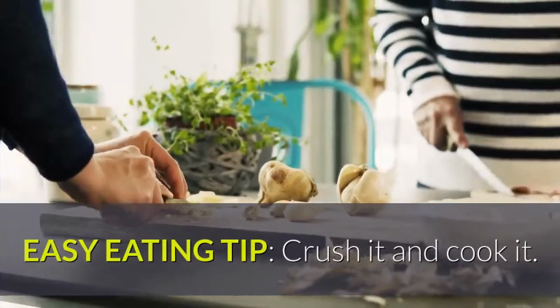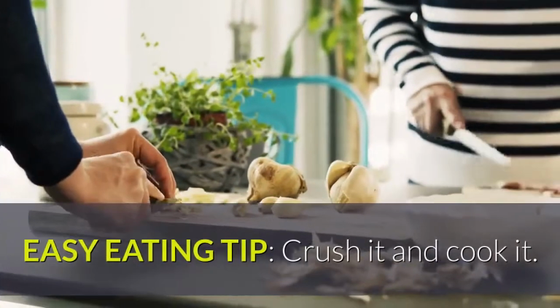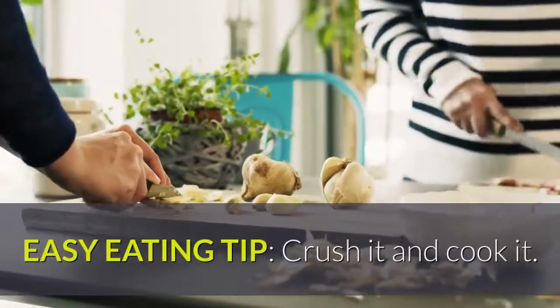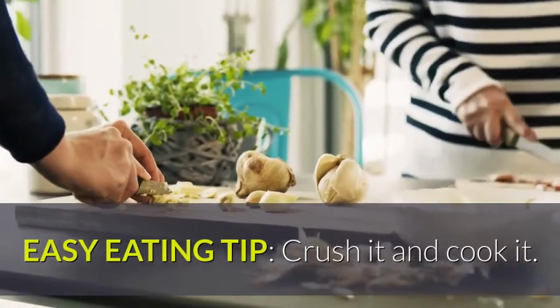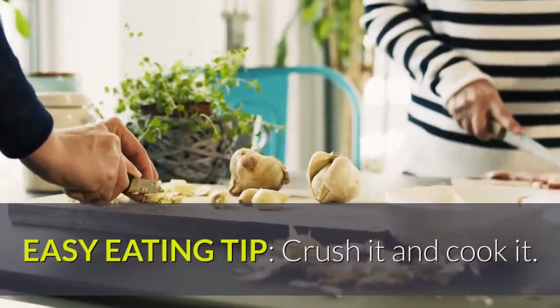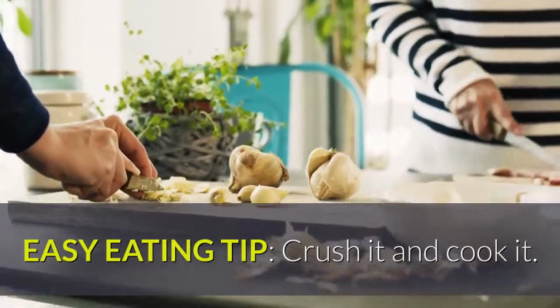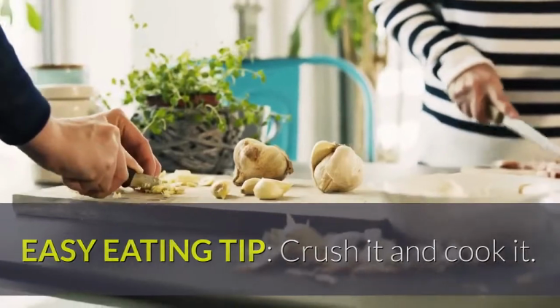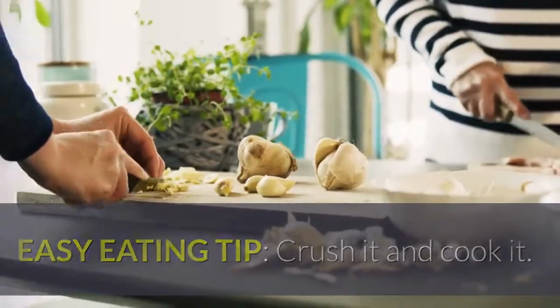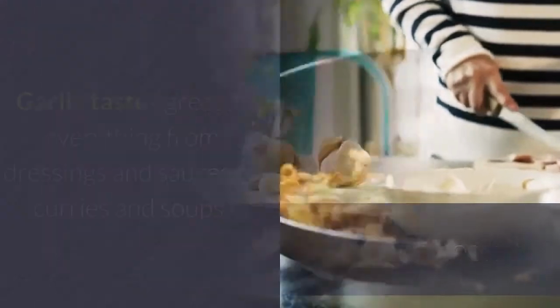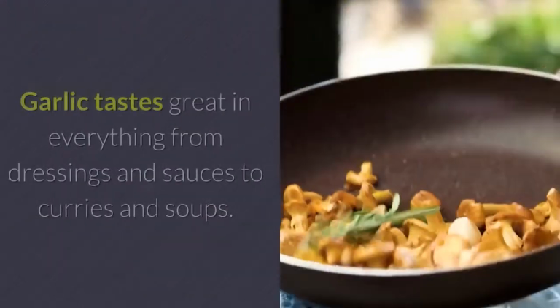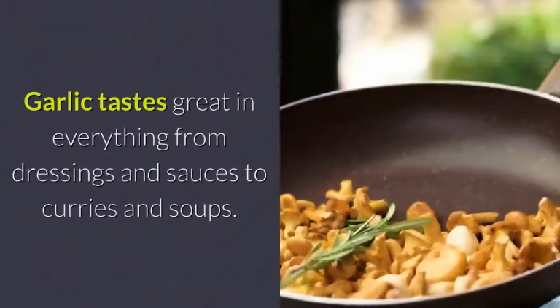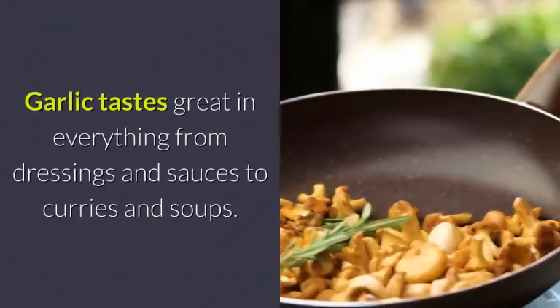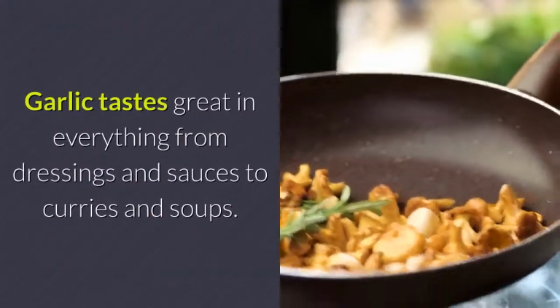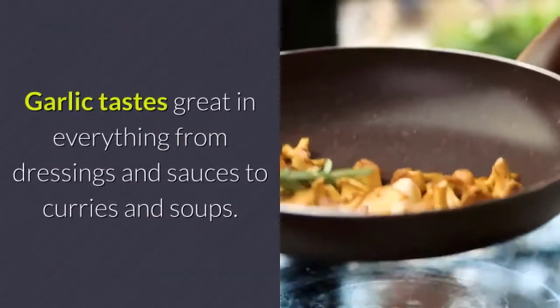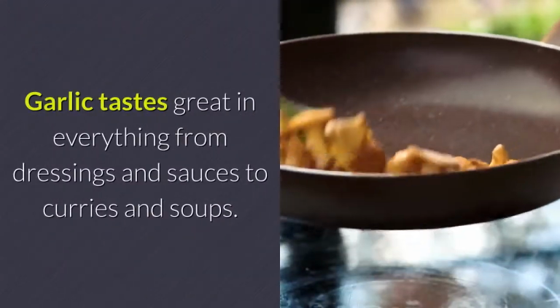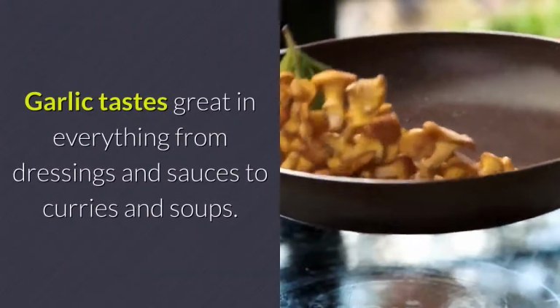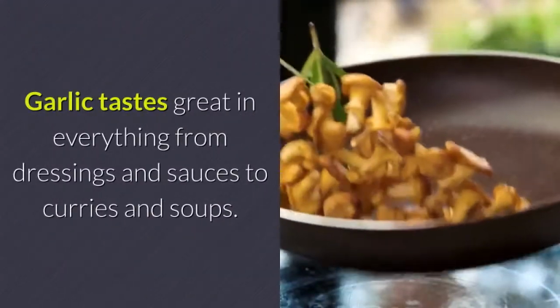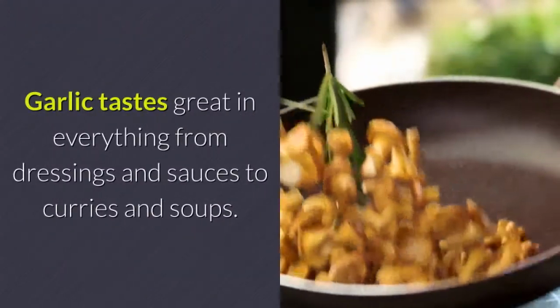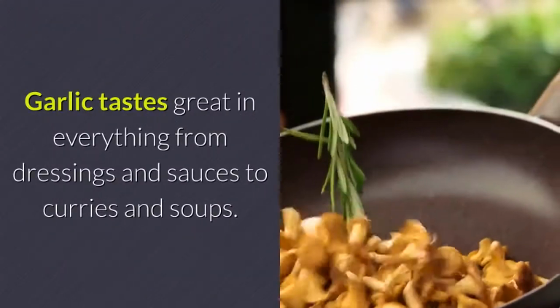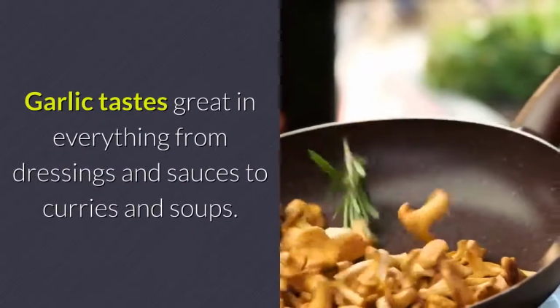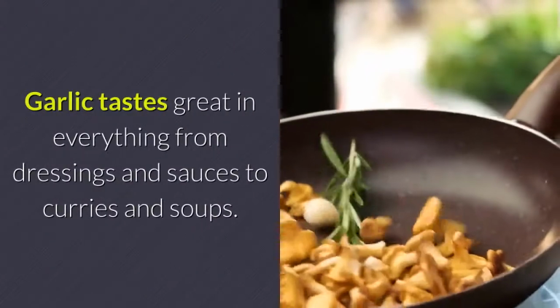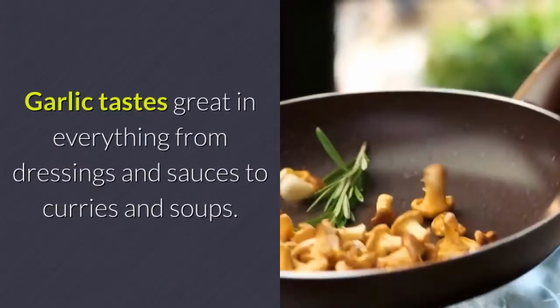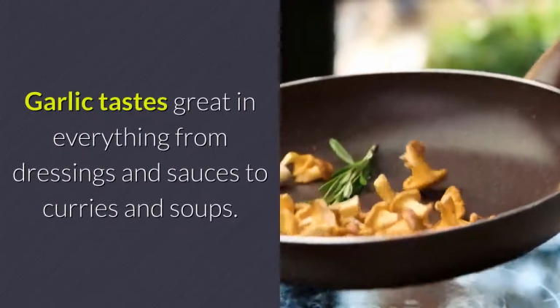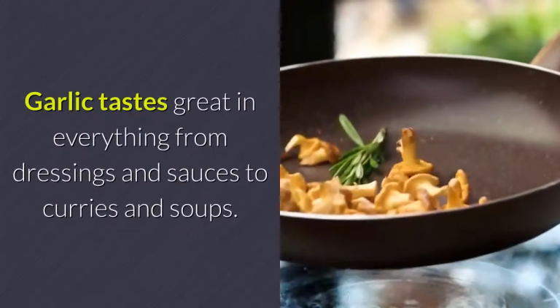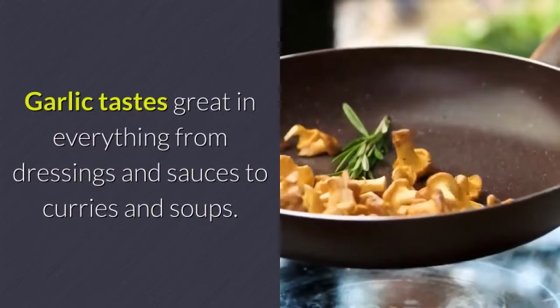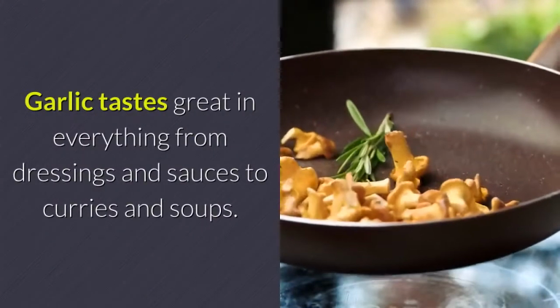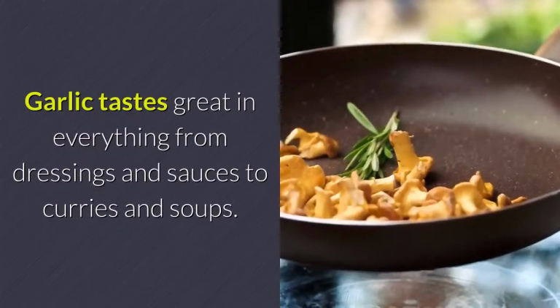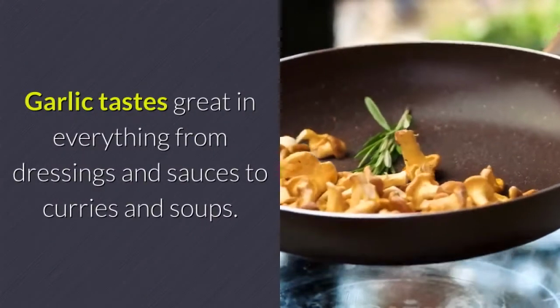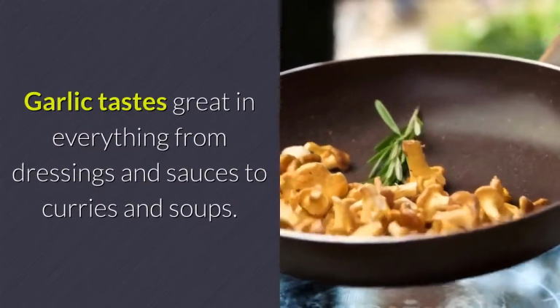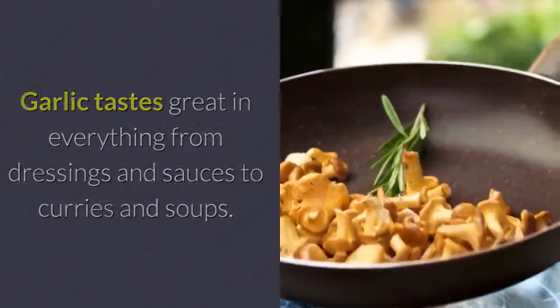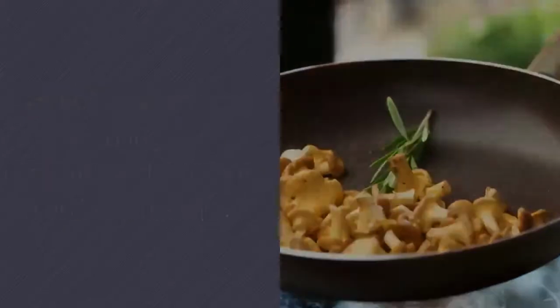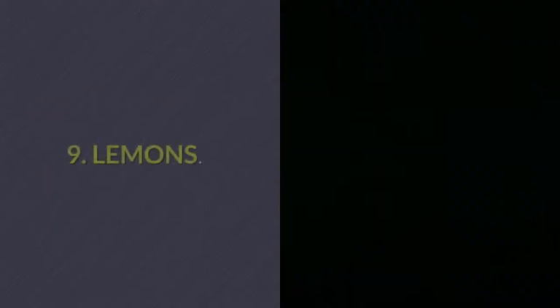Easy eating tip: crush it and cook it. Garlic tastes great in everything from dressings and sauces to curries and soups.